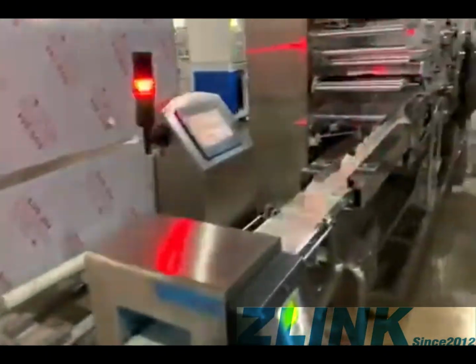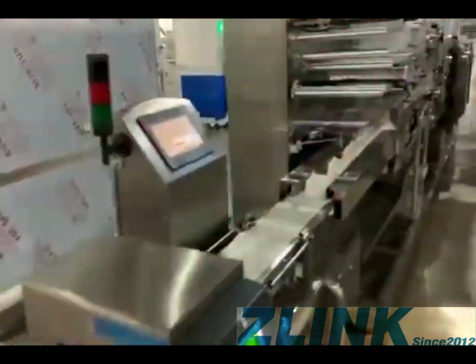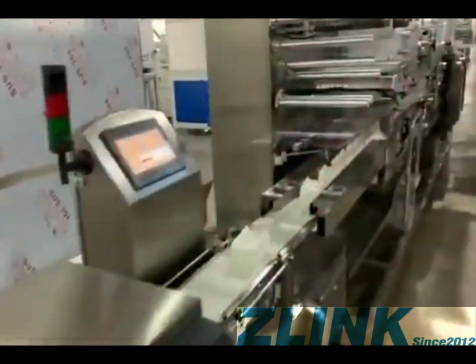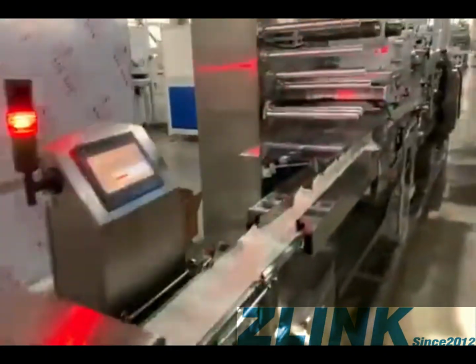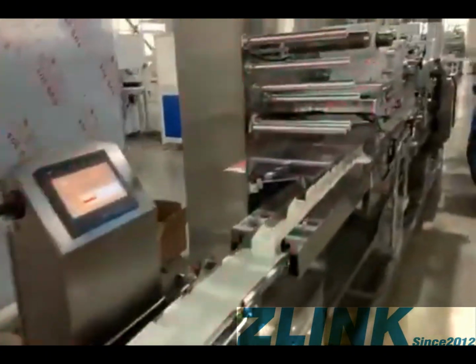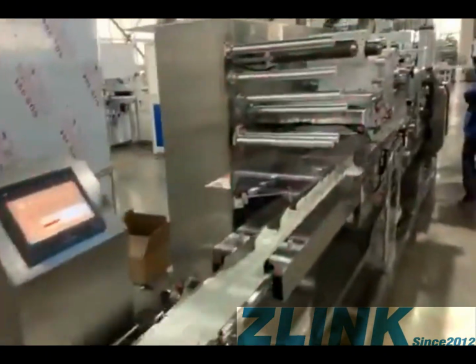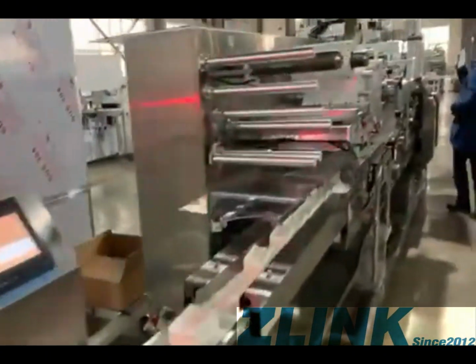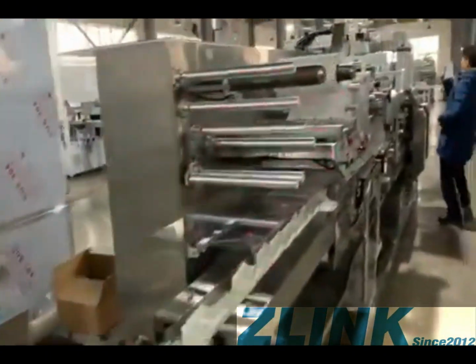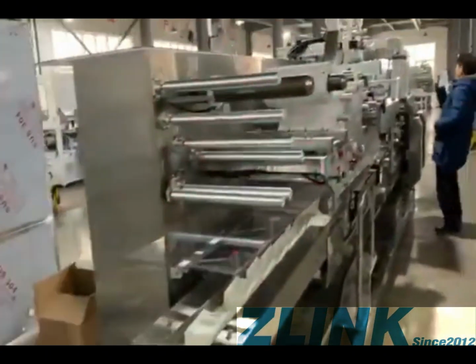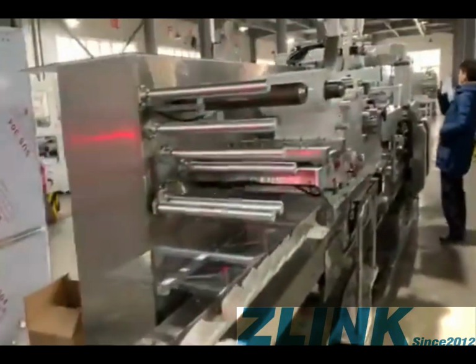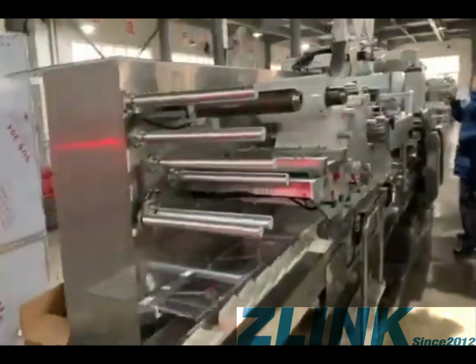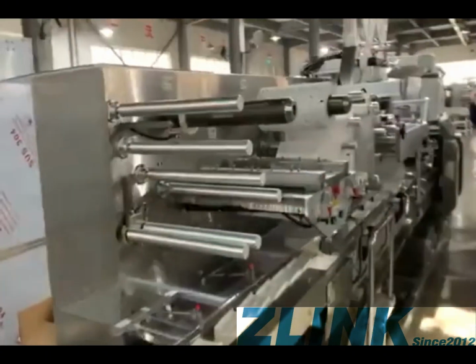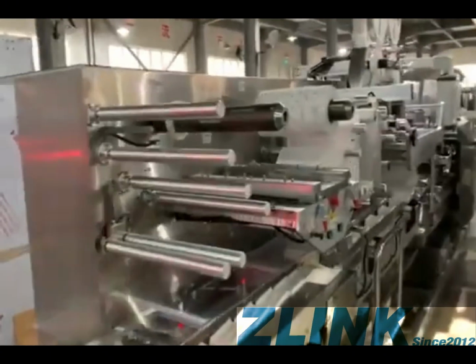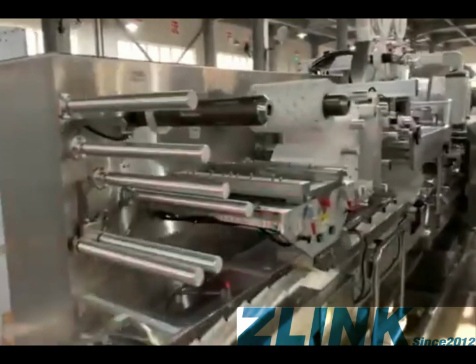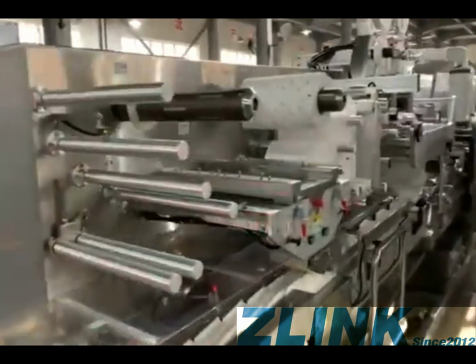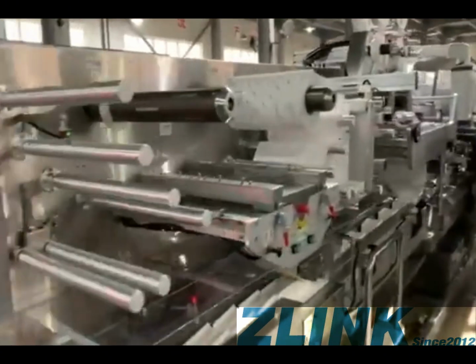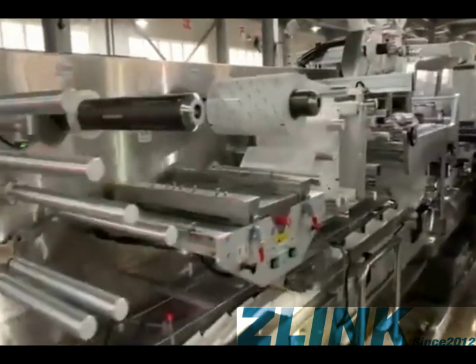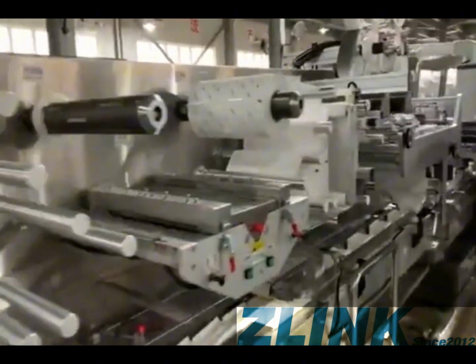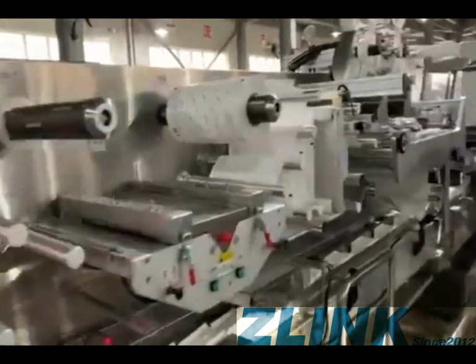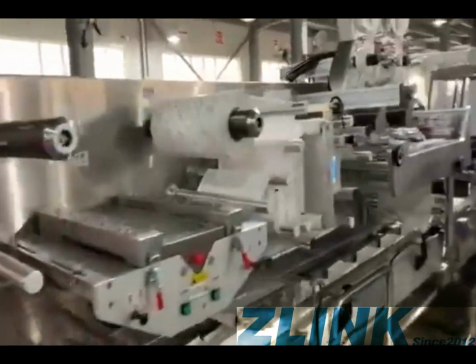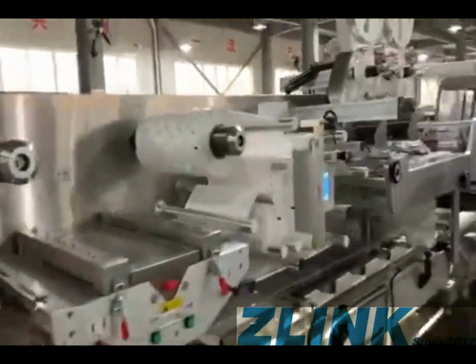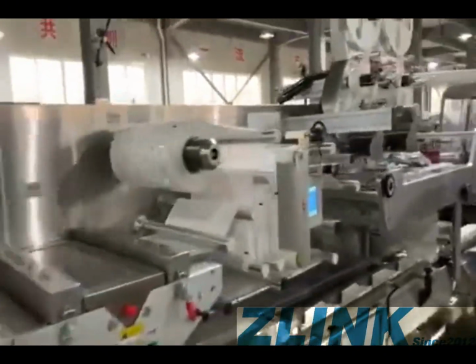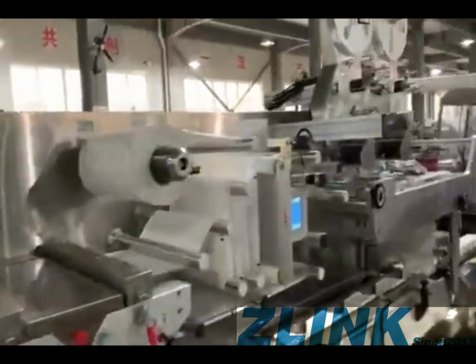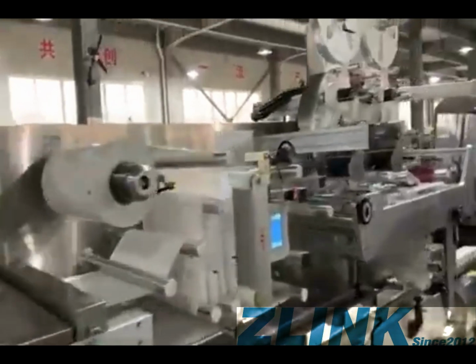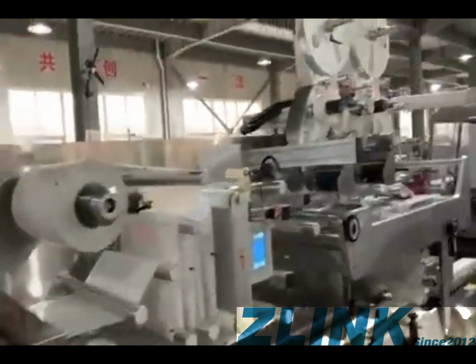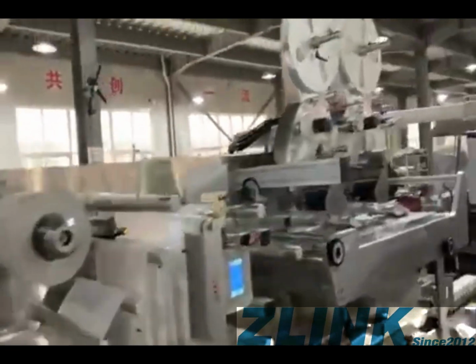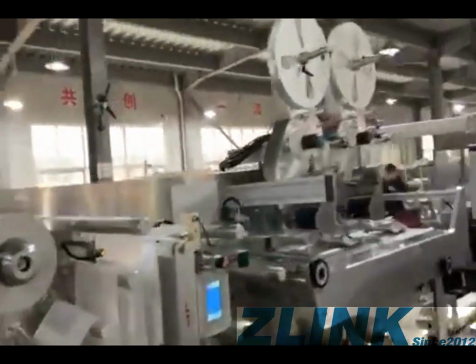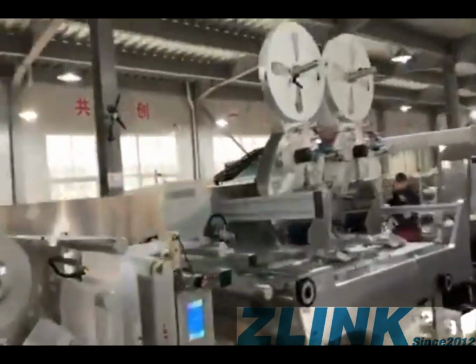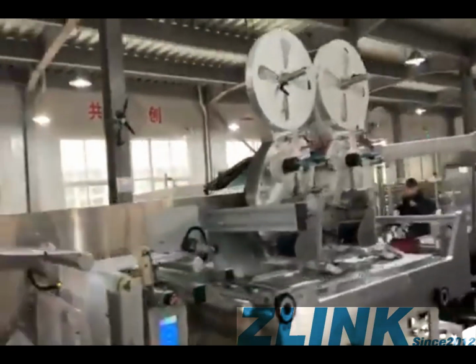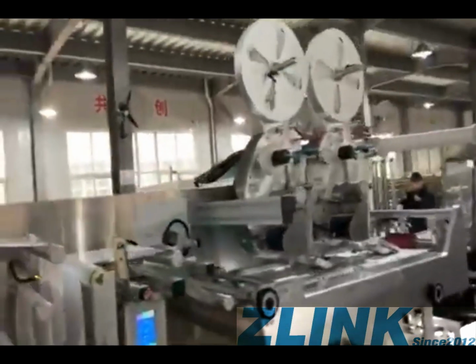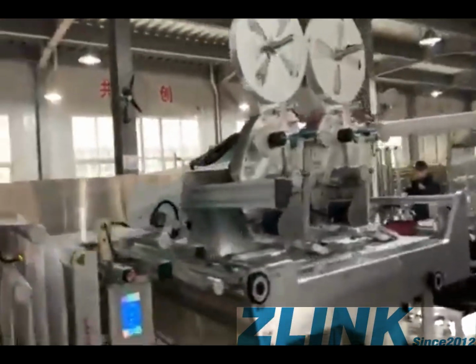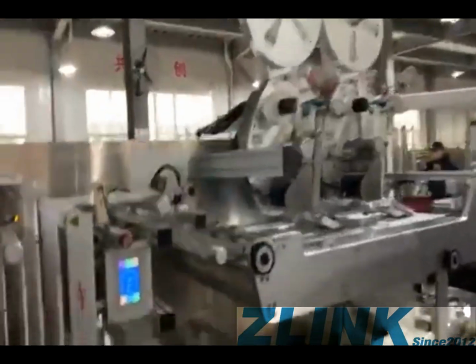This is the packing machine. This machine will take each group and pack it into a bag of white wipes.